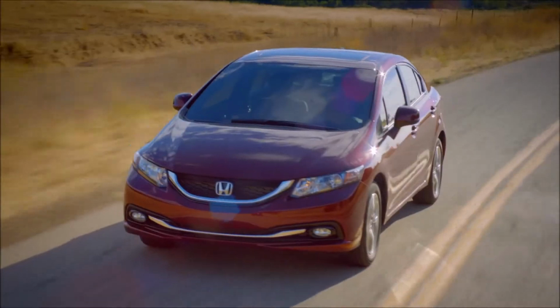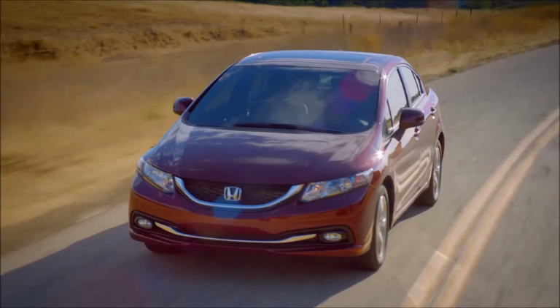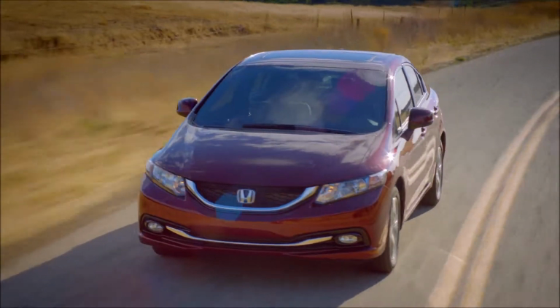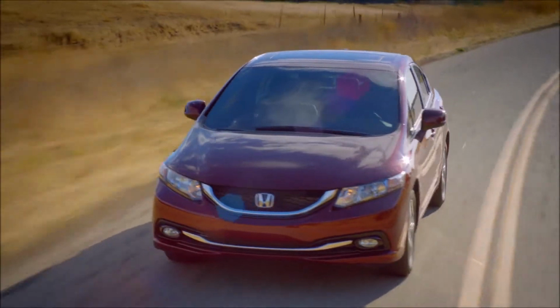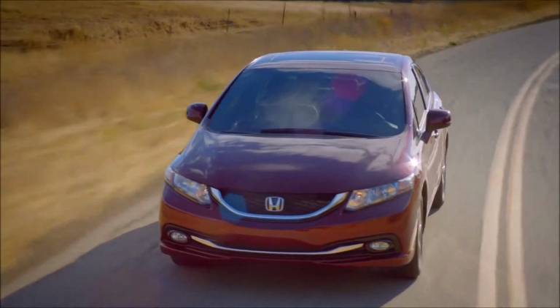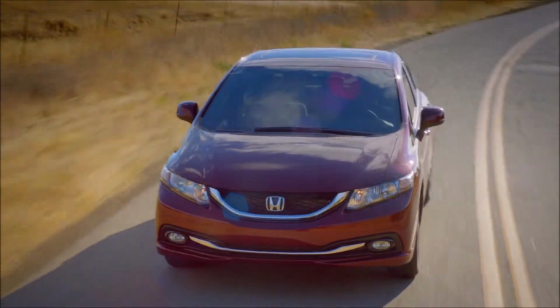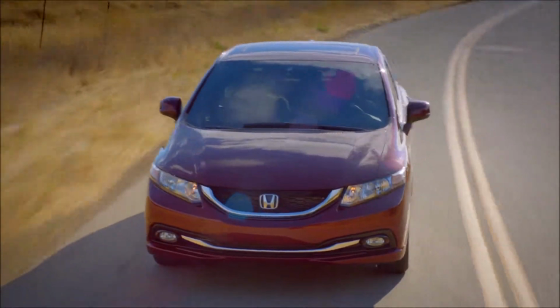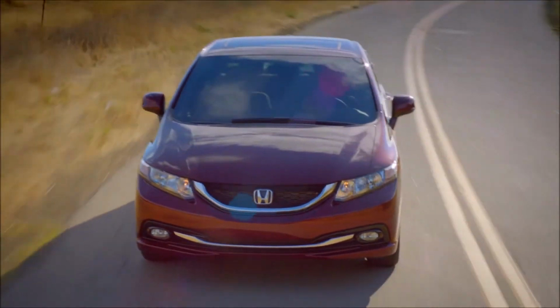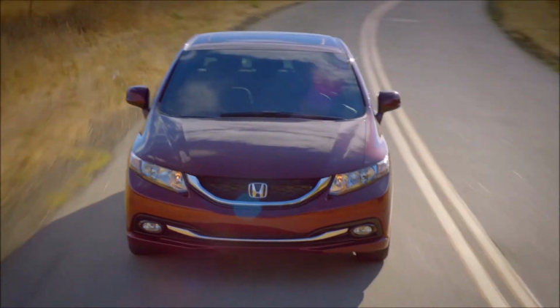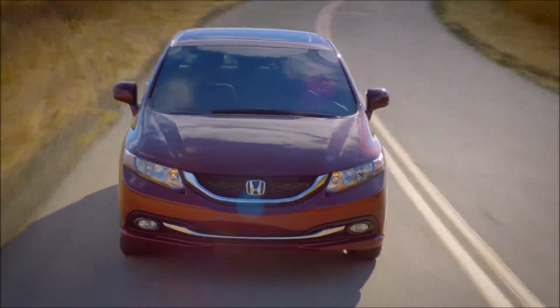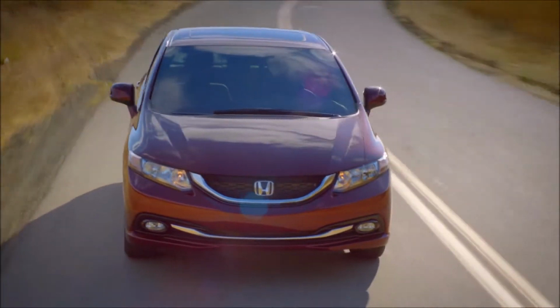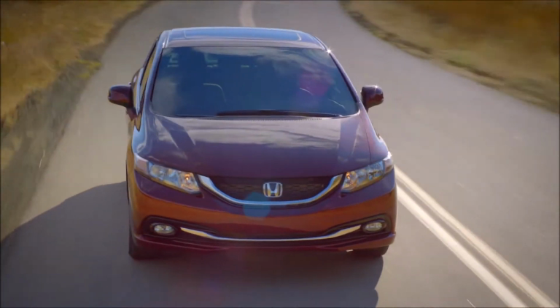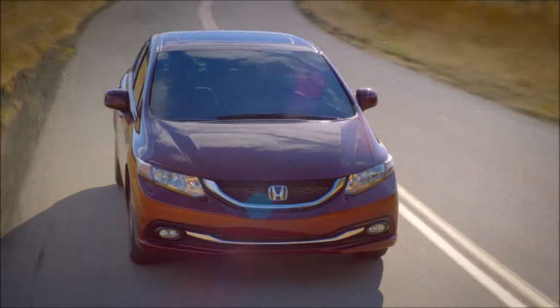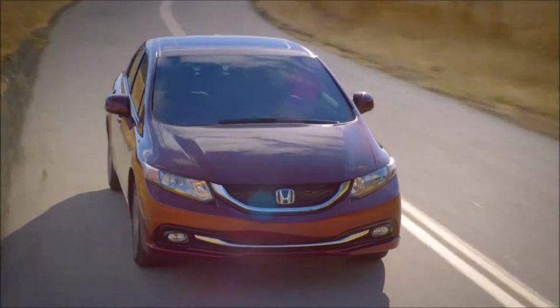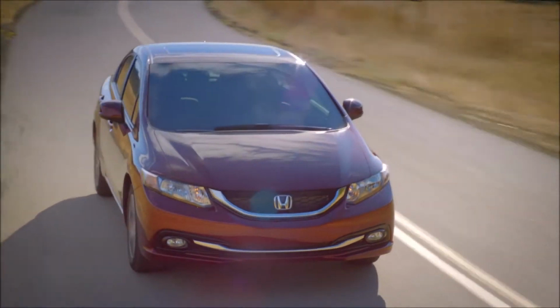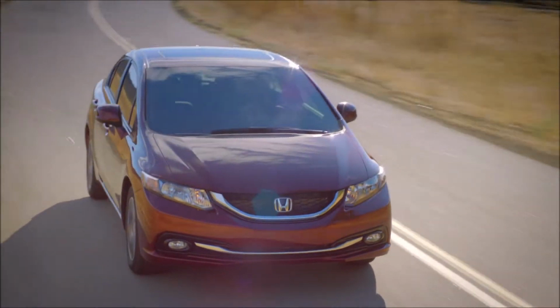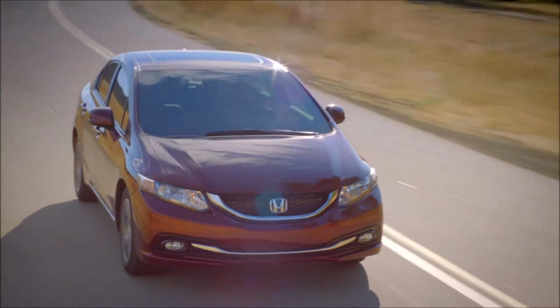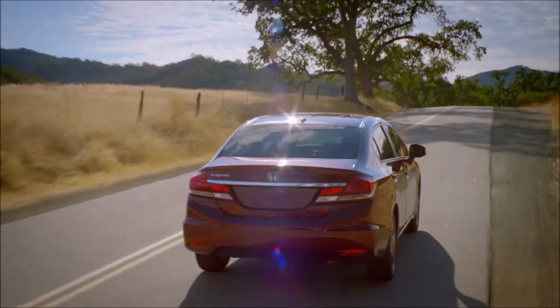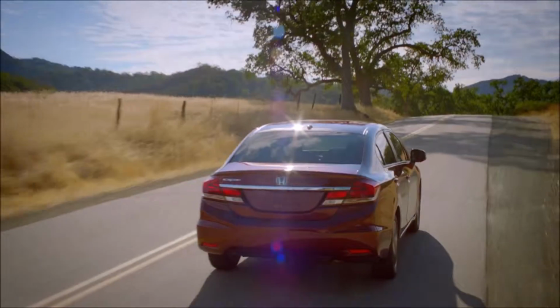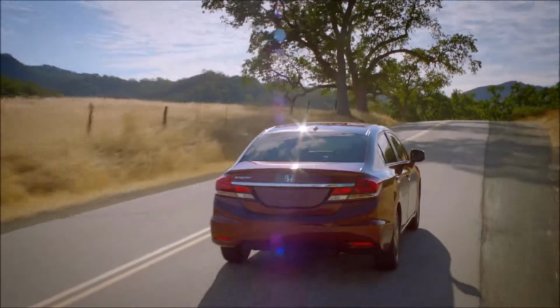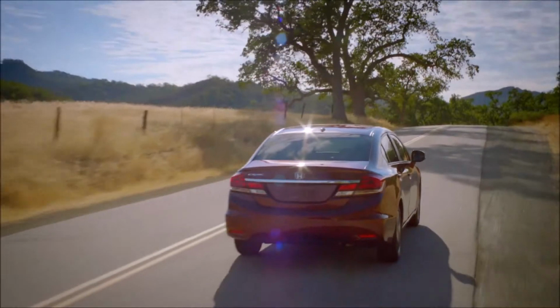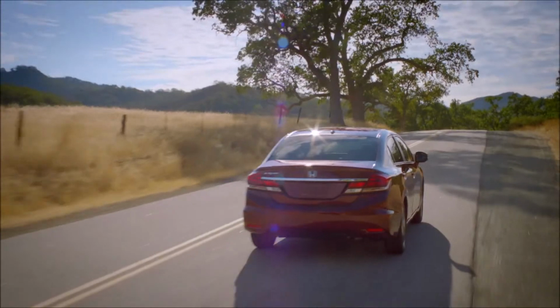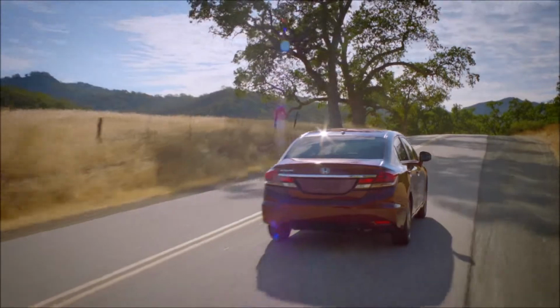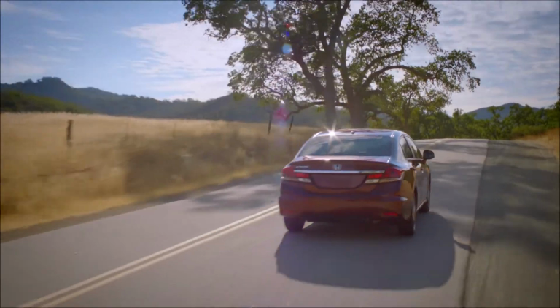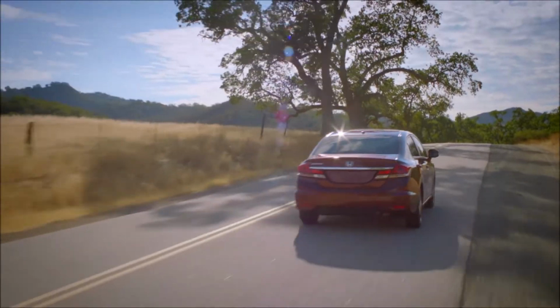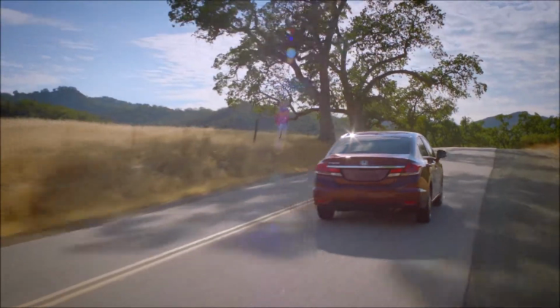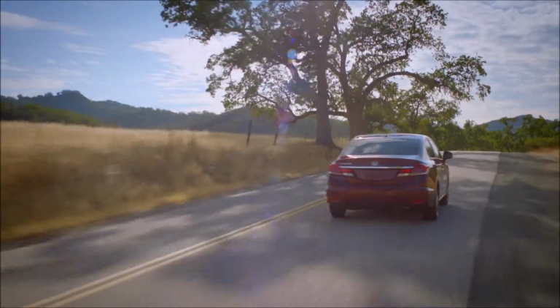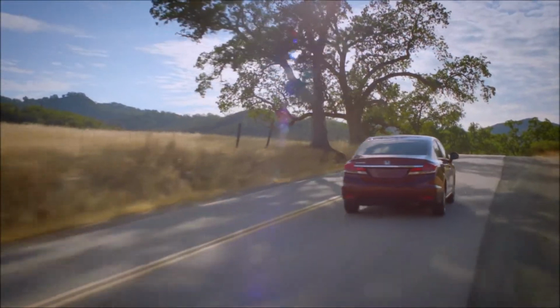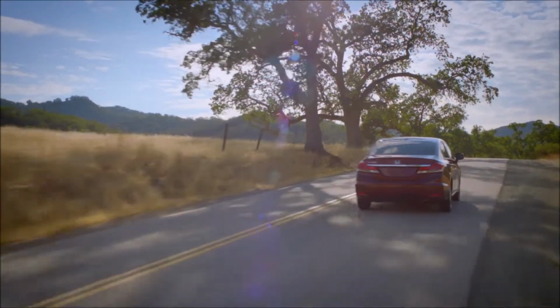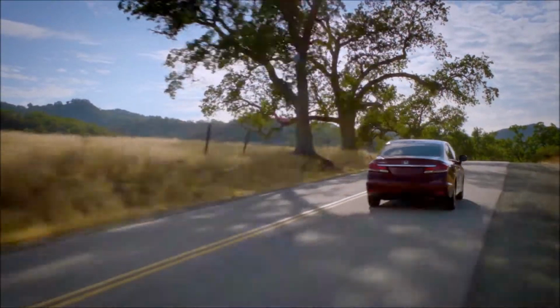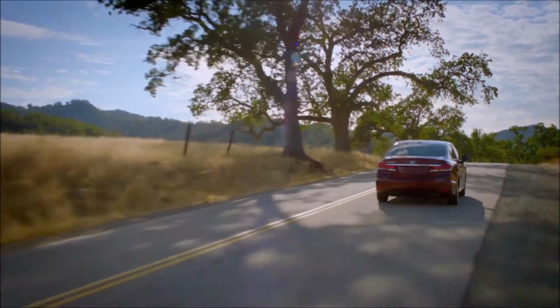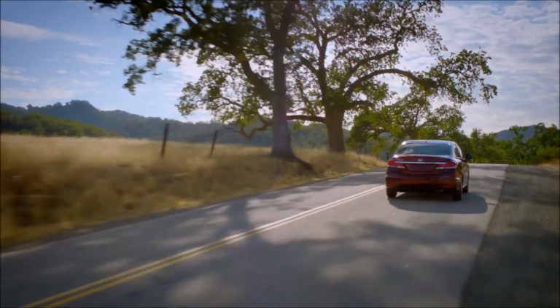The 2015 Honda Civic Sedan keeps you on your intended path all the way.